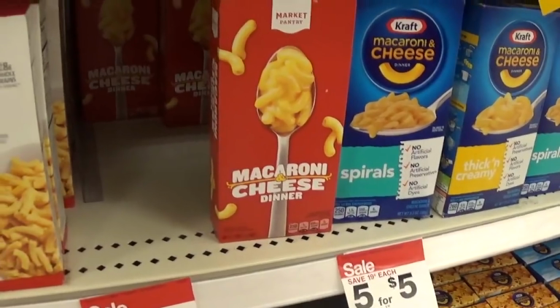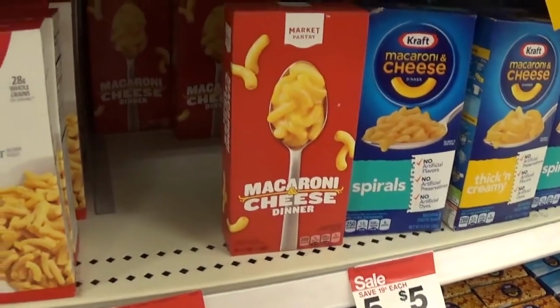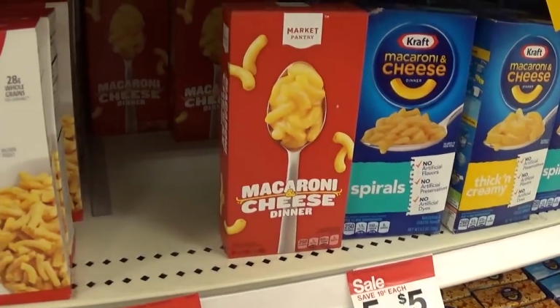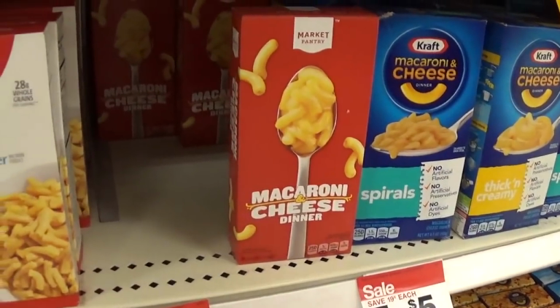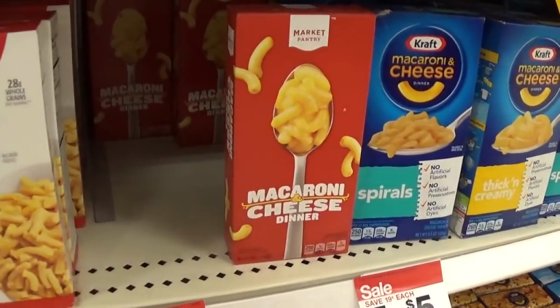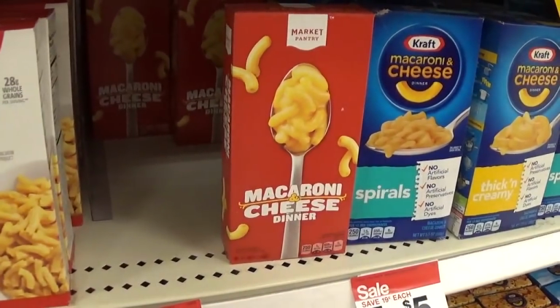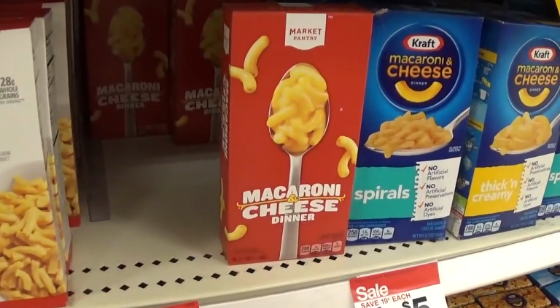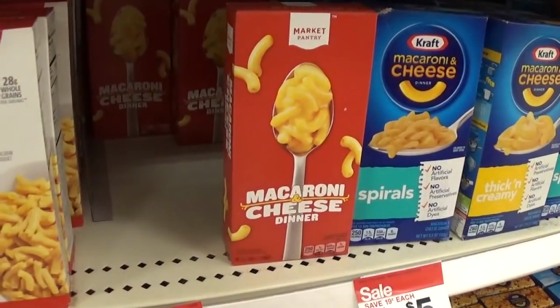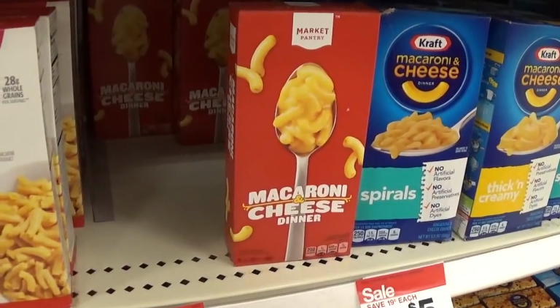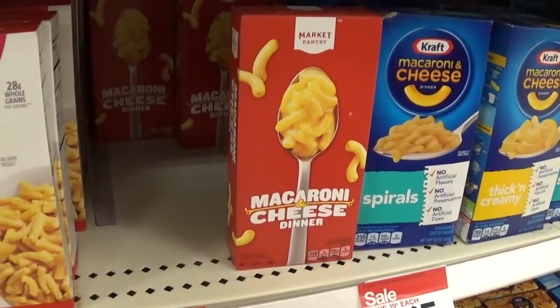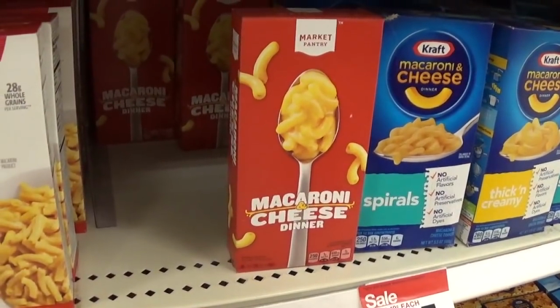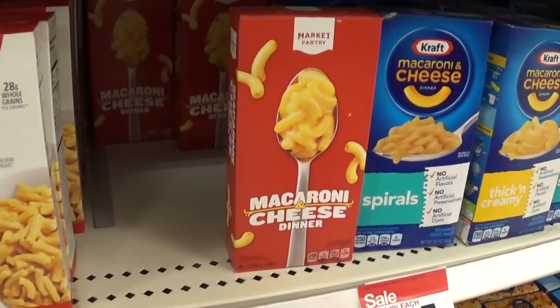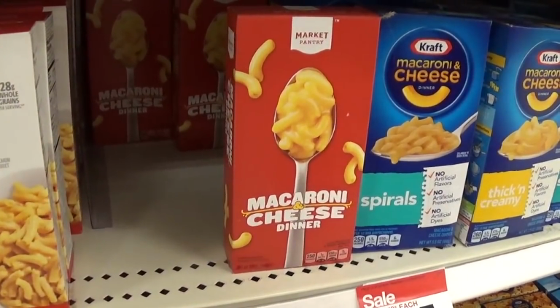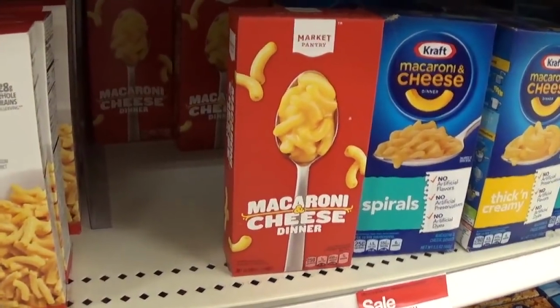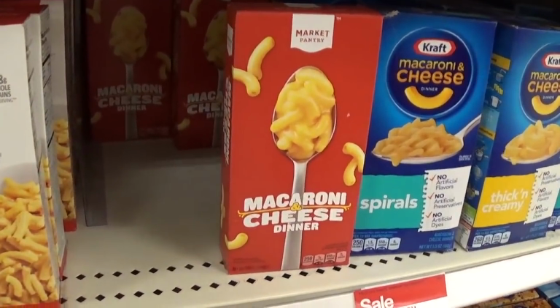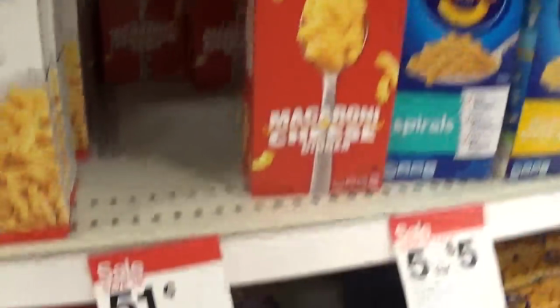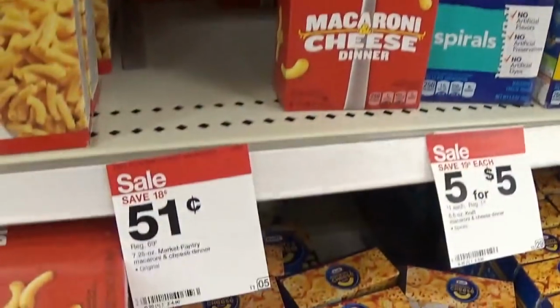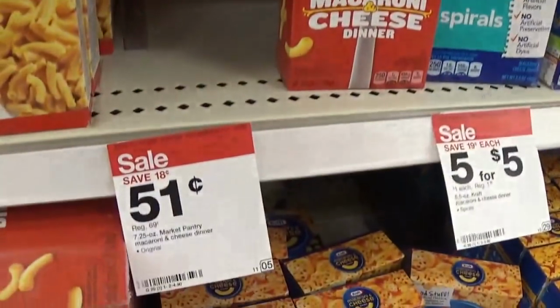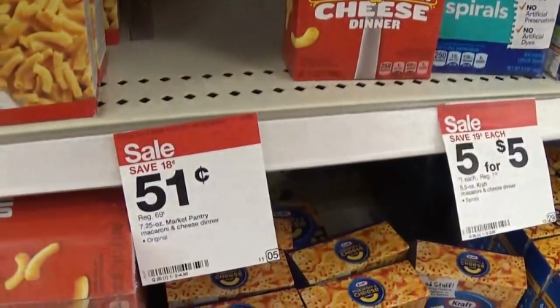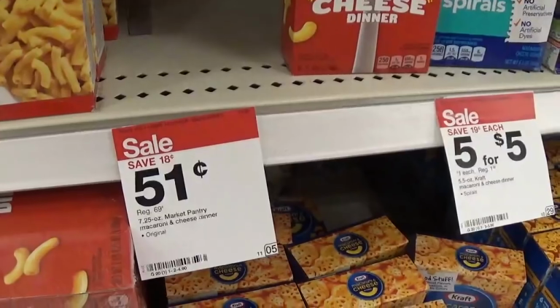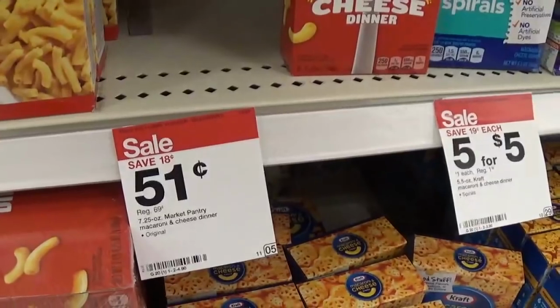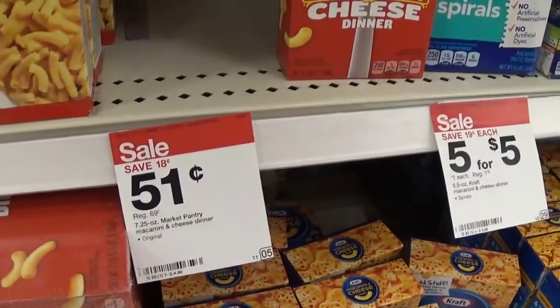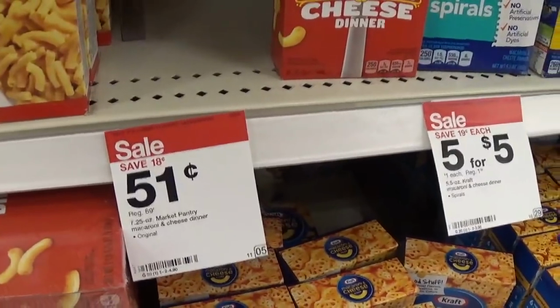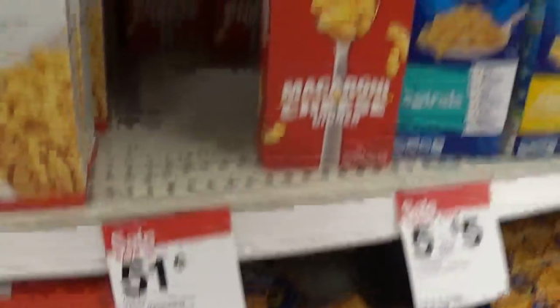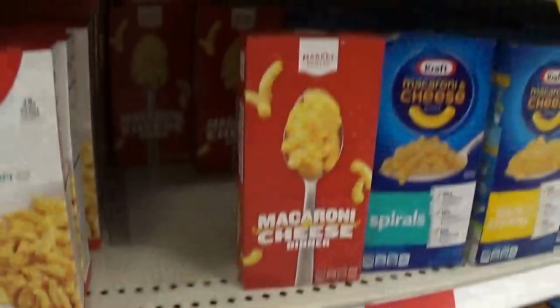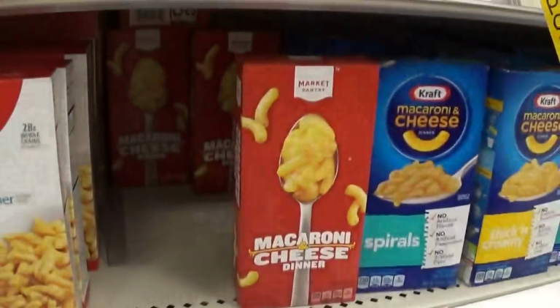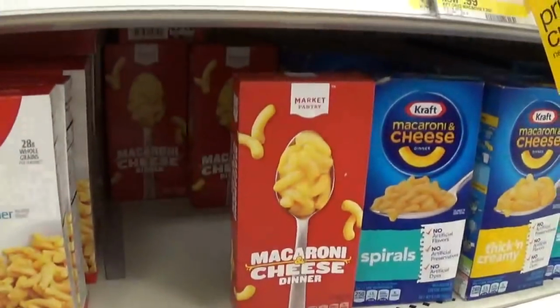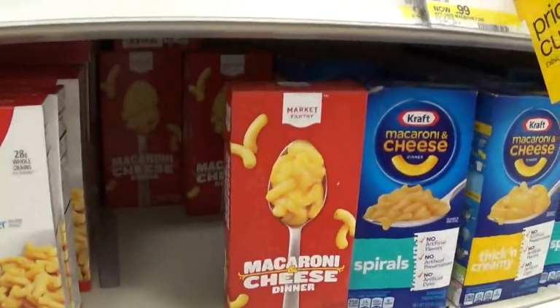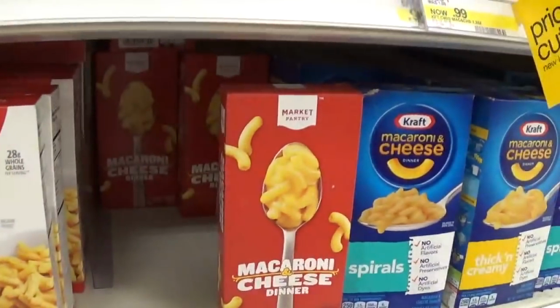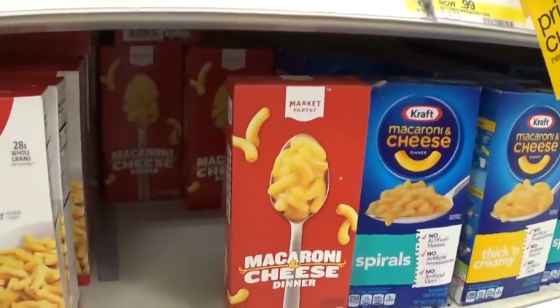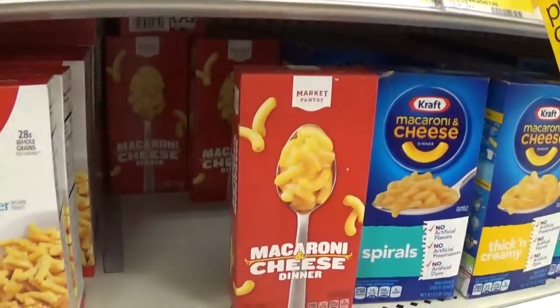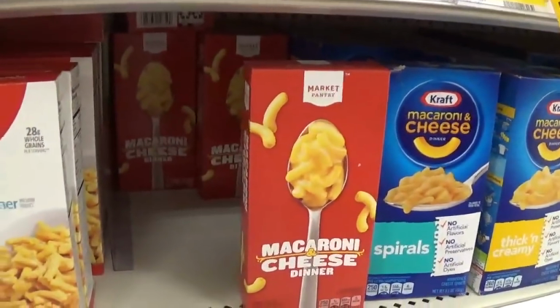We have a great deal on the Market Pantry Mac and Cheese. These are on sale for $0.51 — no coupons needed. Just $0.51.